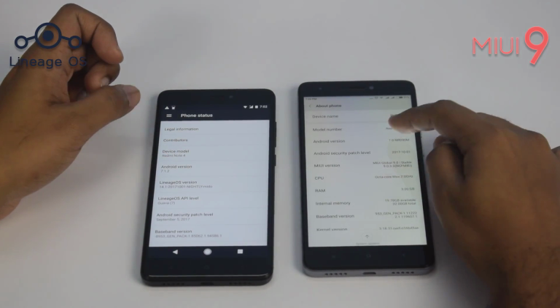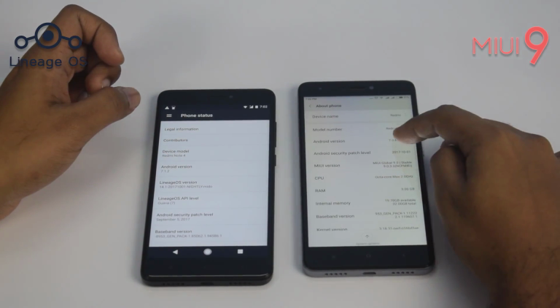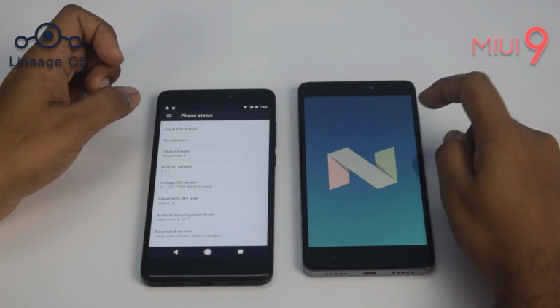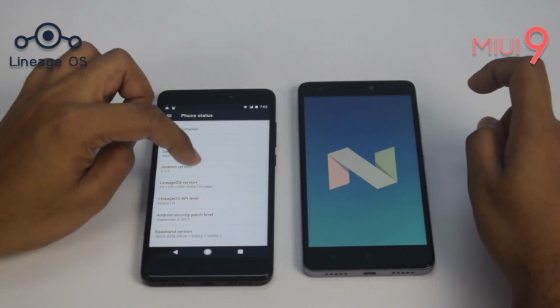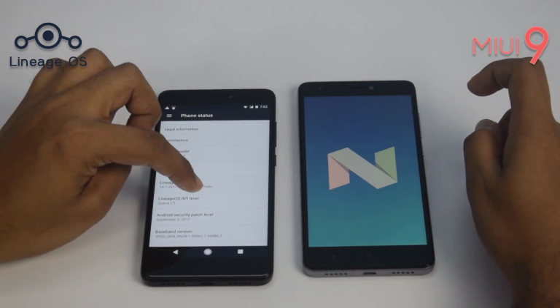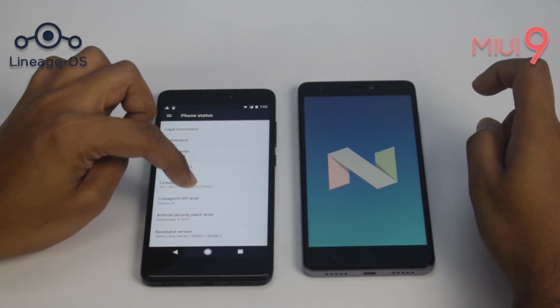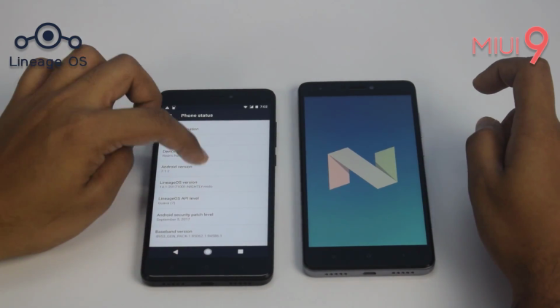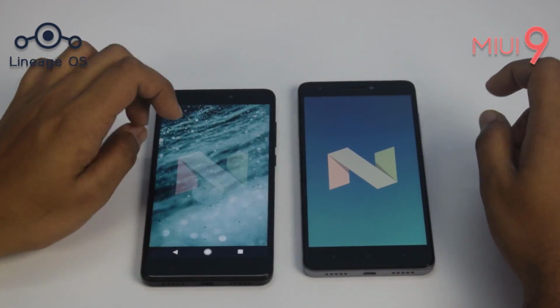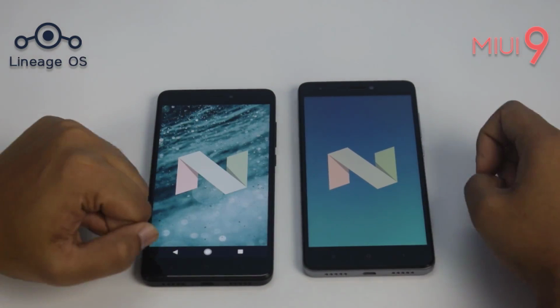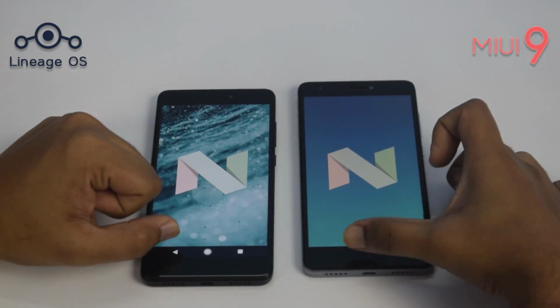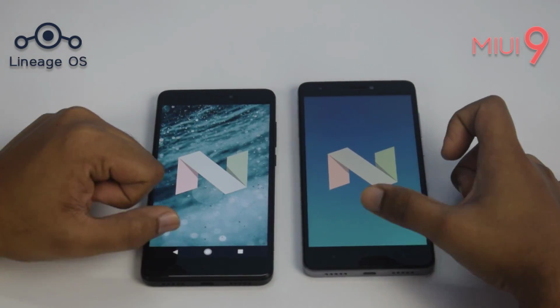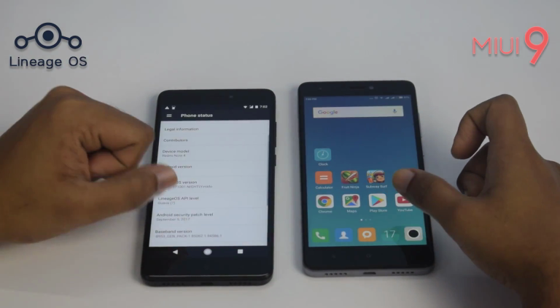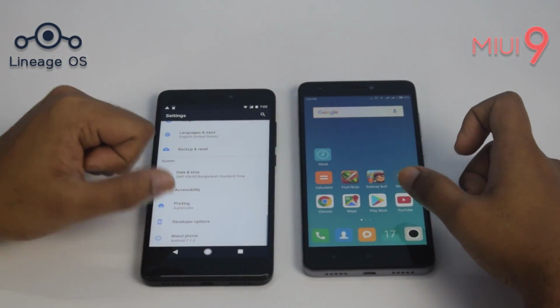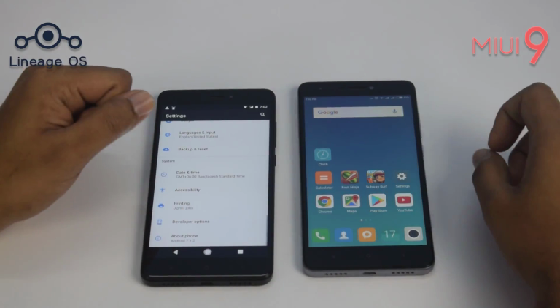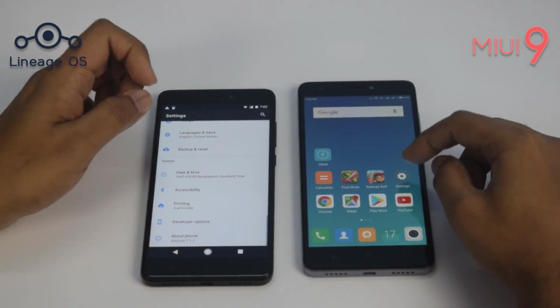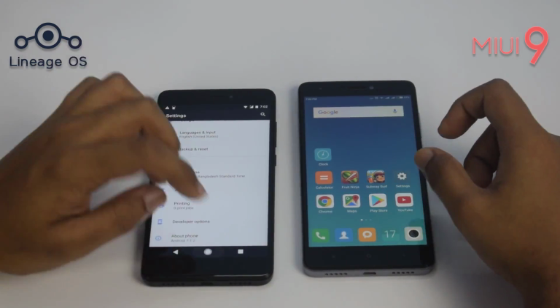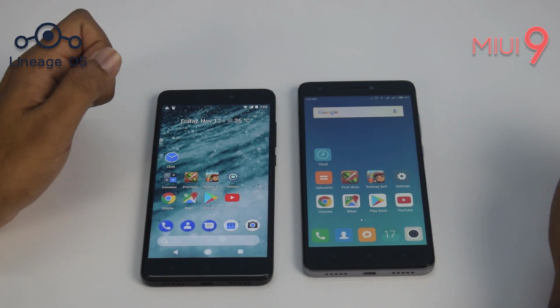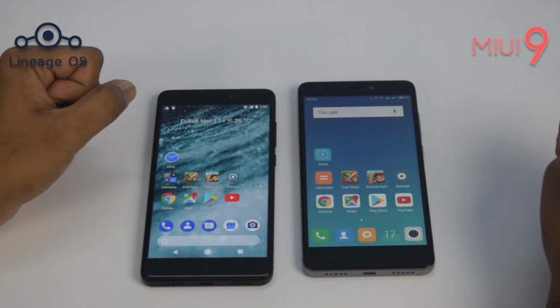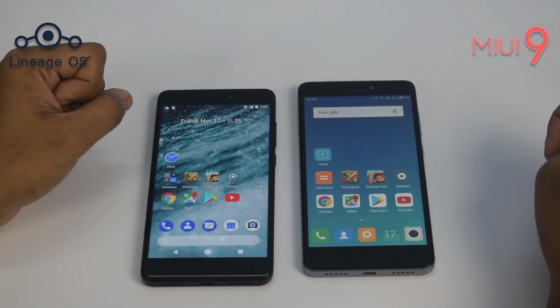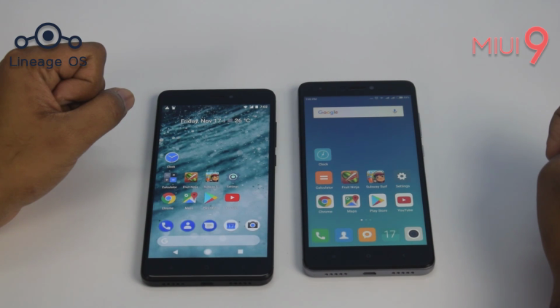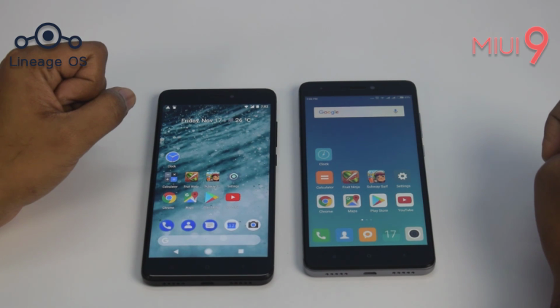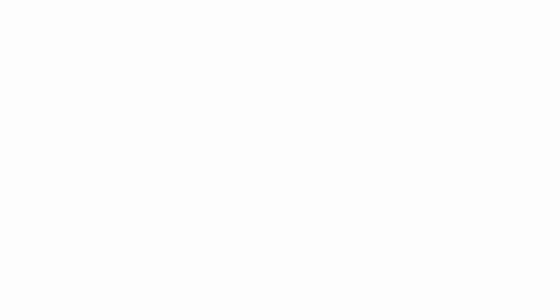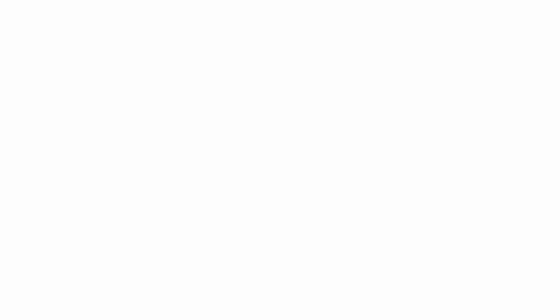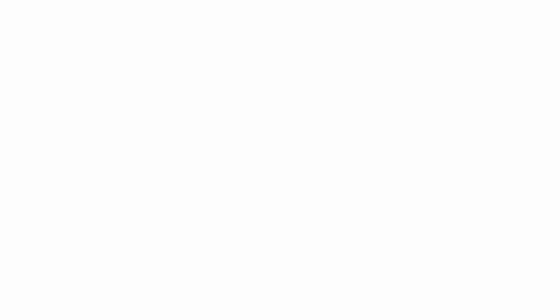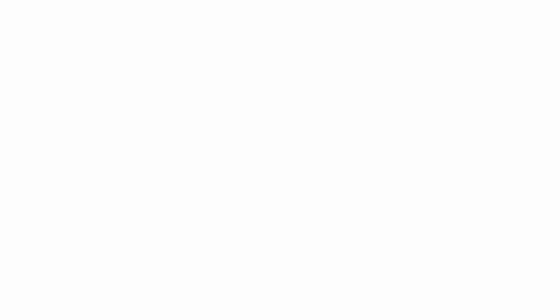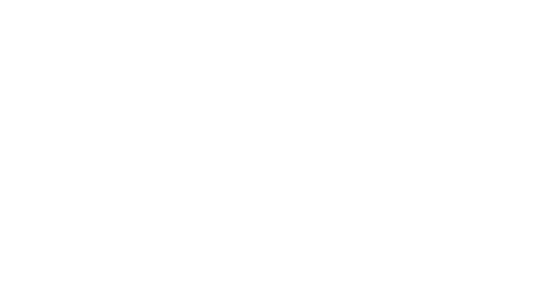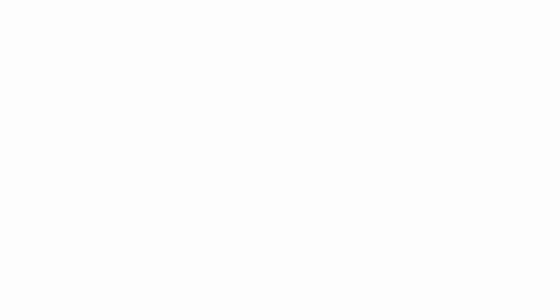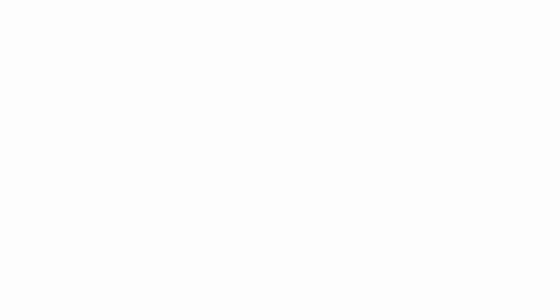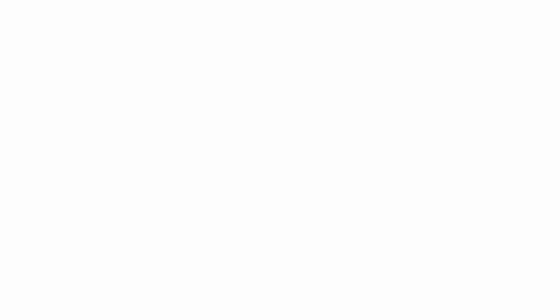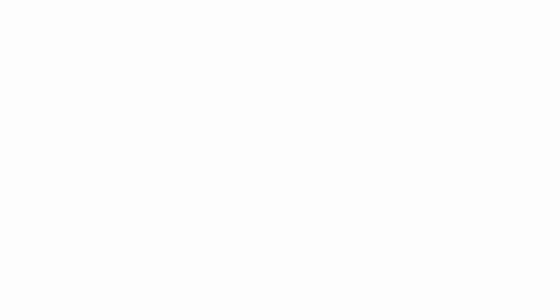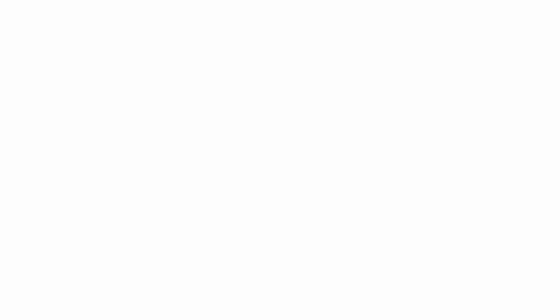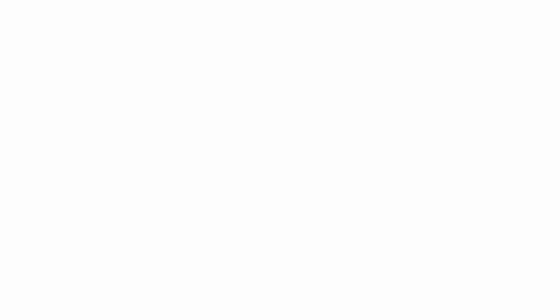Lineage OS is running on Android version 7.1.2 and MIUI 9 is on Android 7.0.